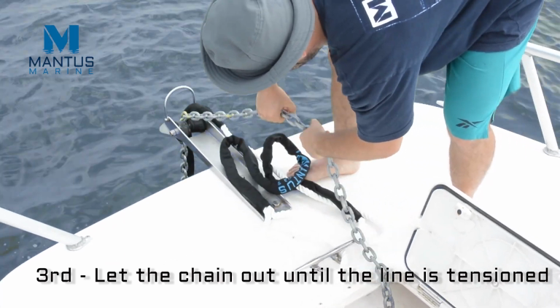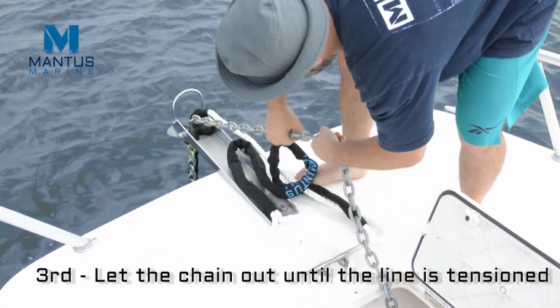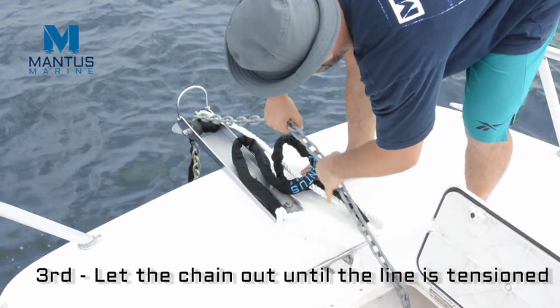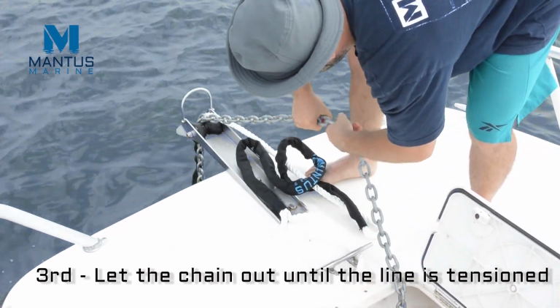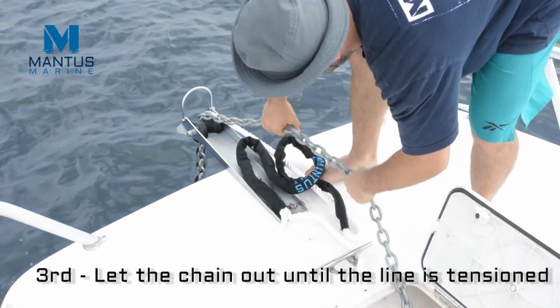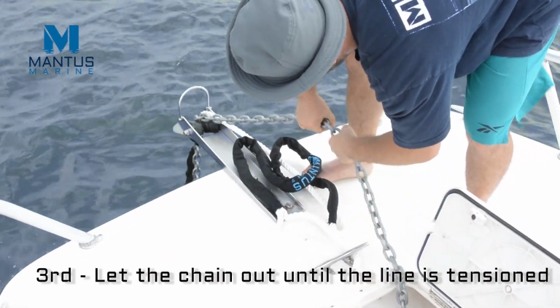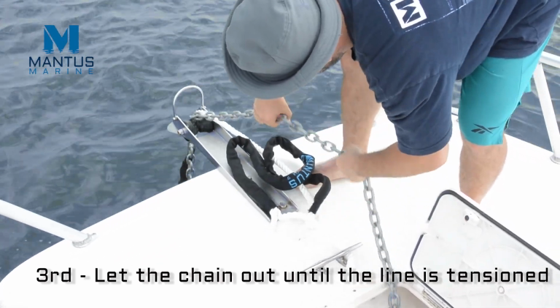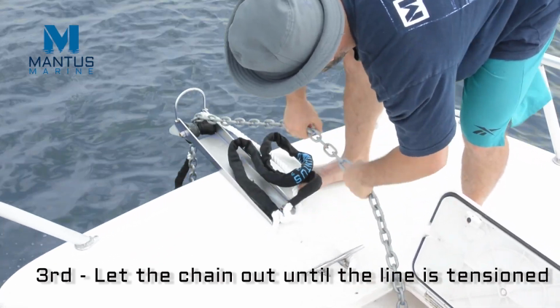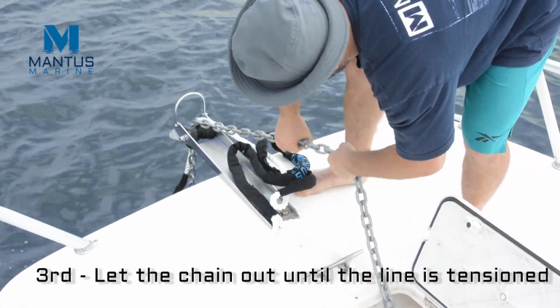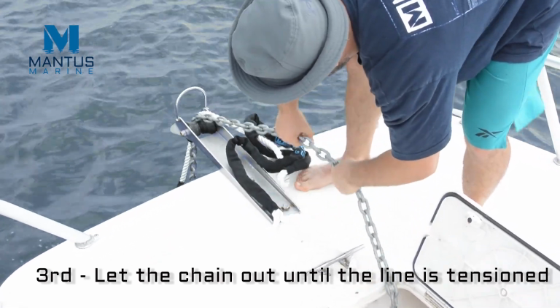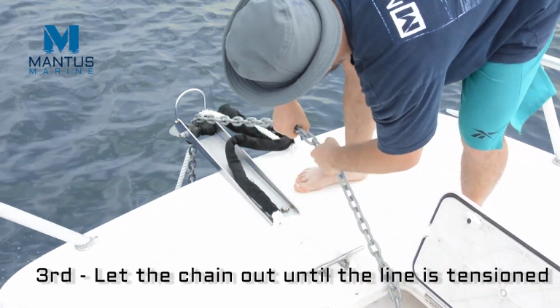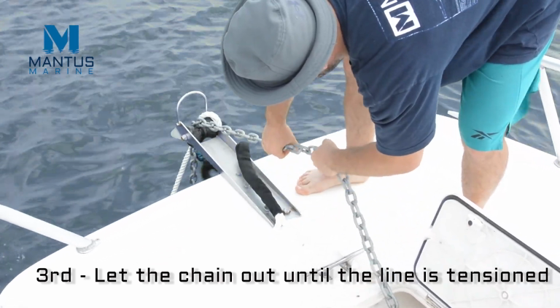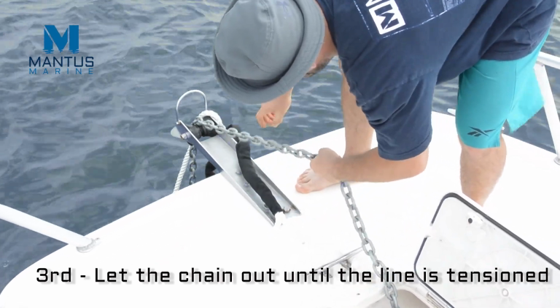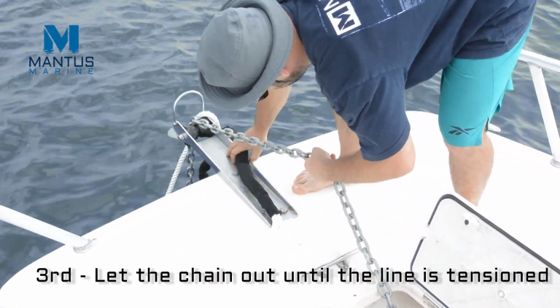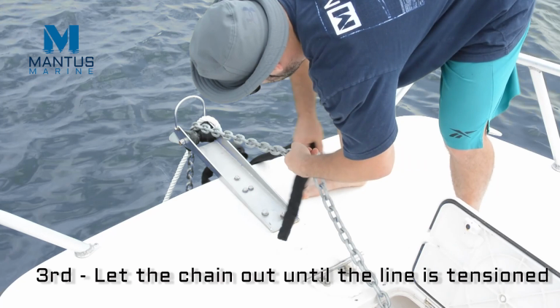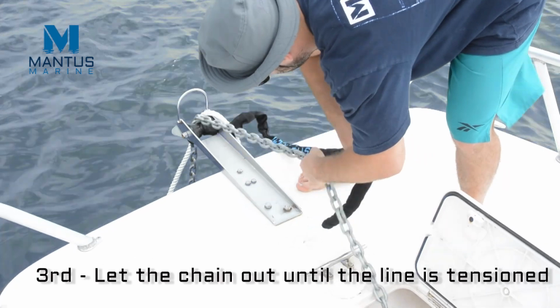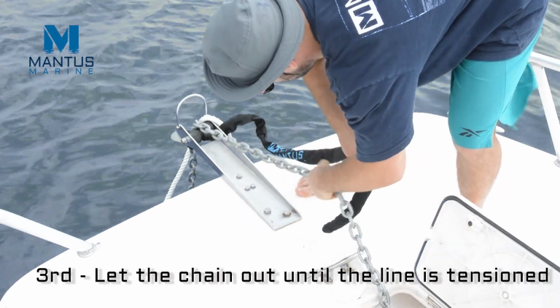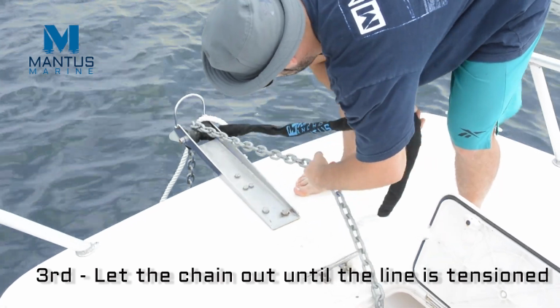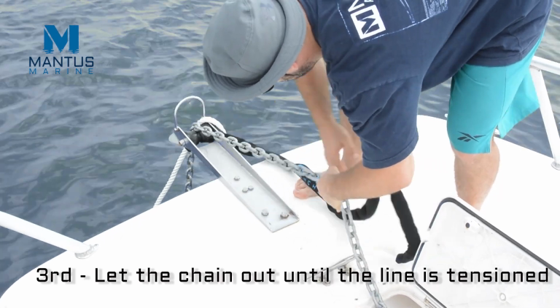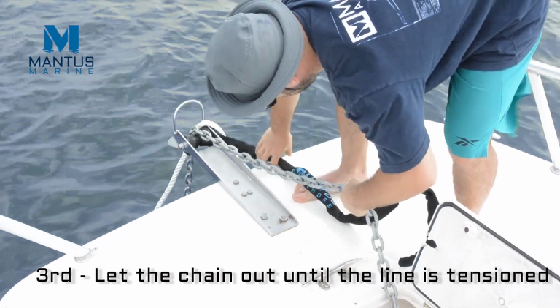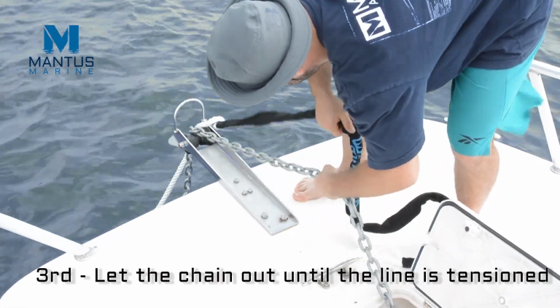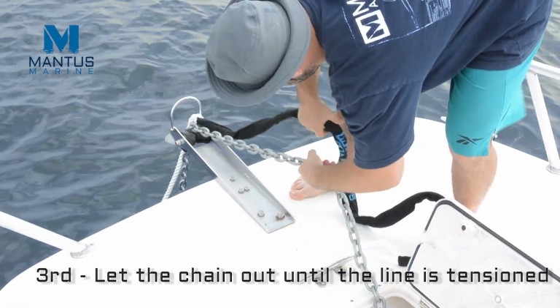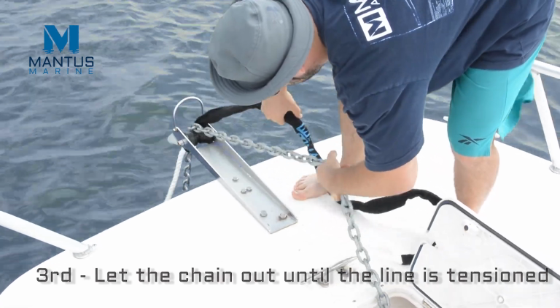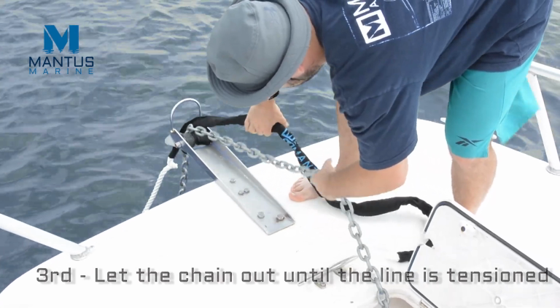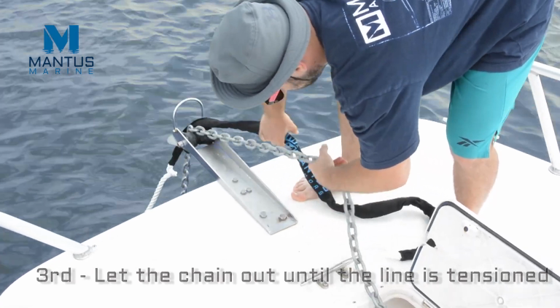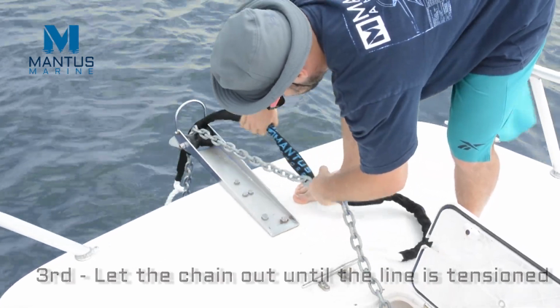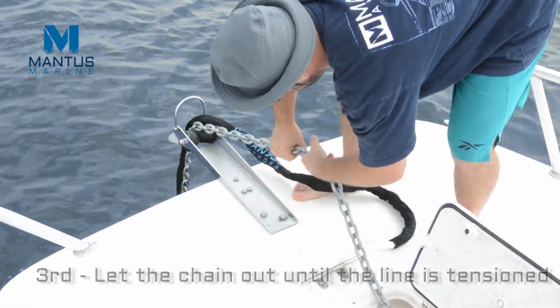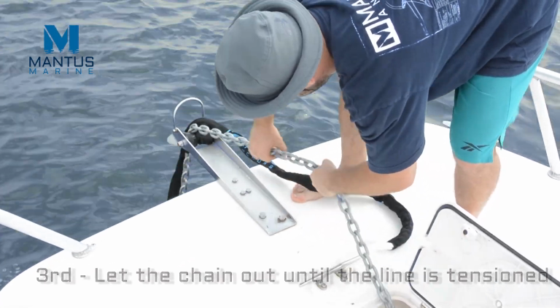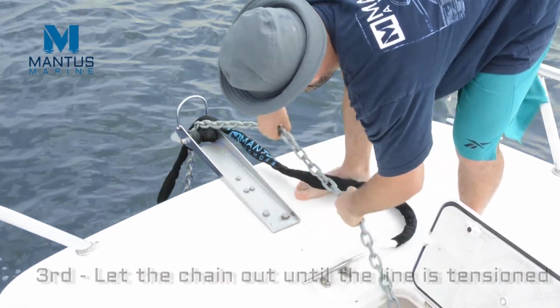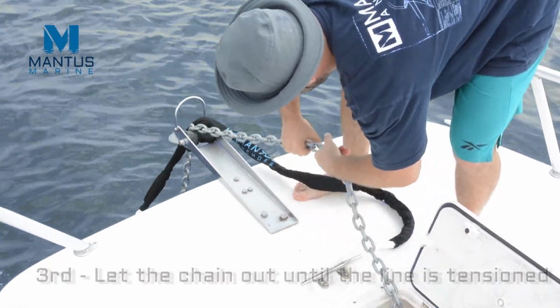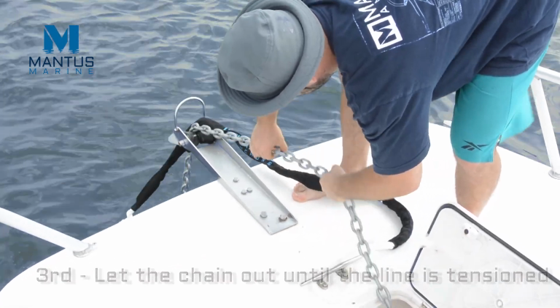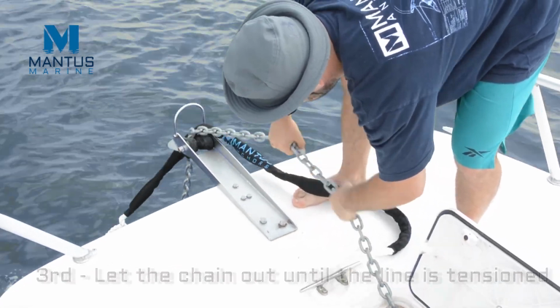You will know you have paid out enough chain when the chain you're handling is loose and the load has been taken up by the snubber.